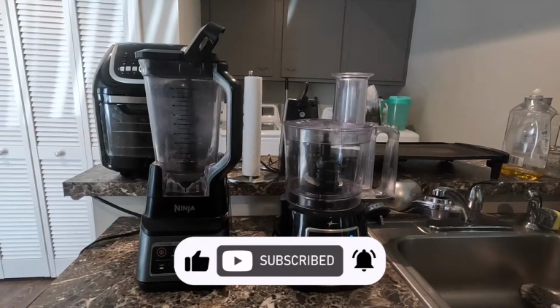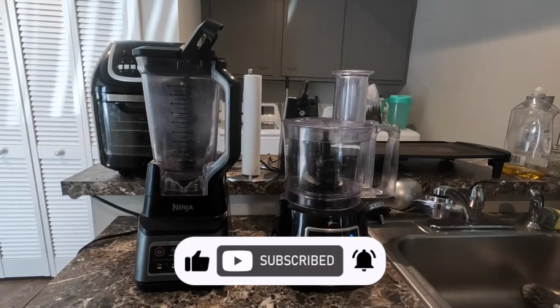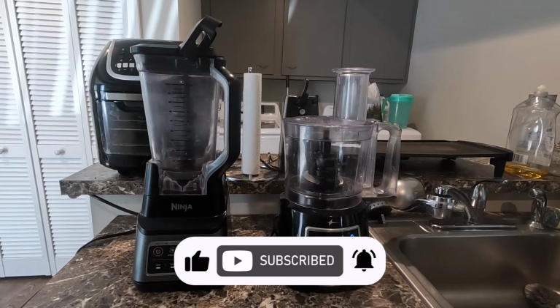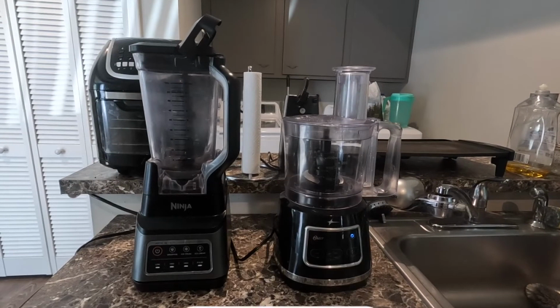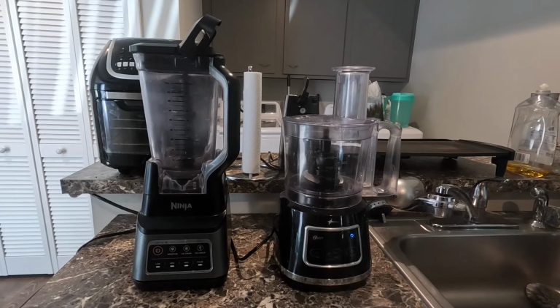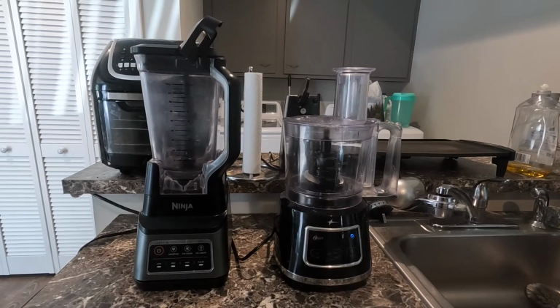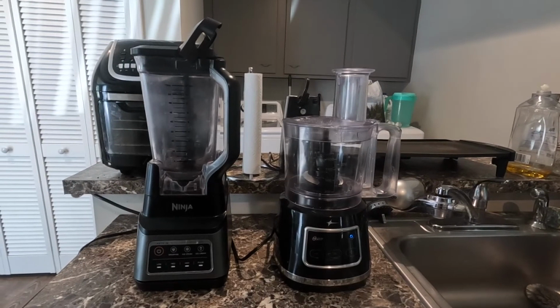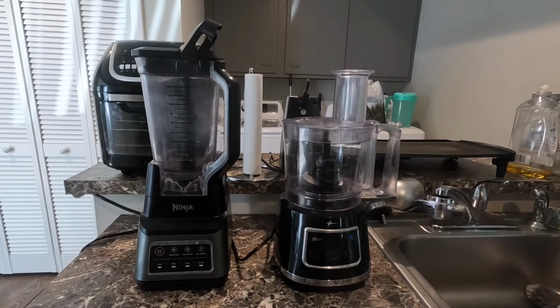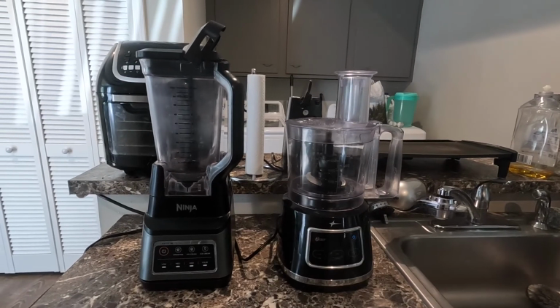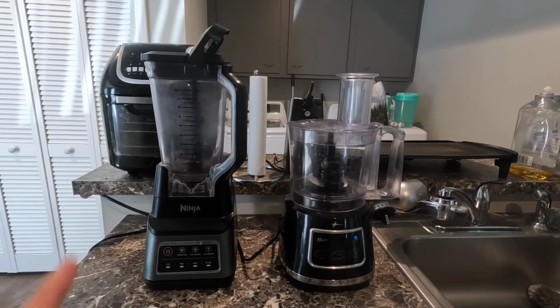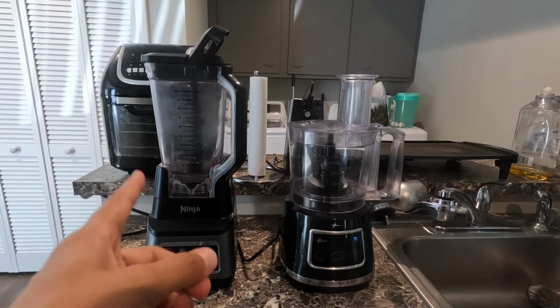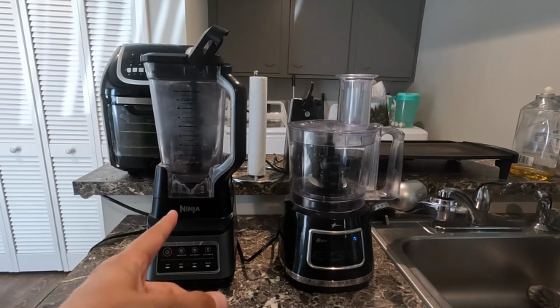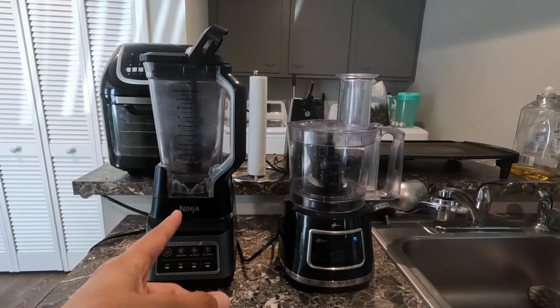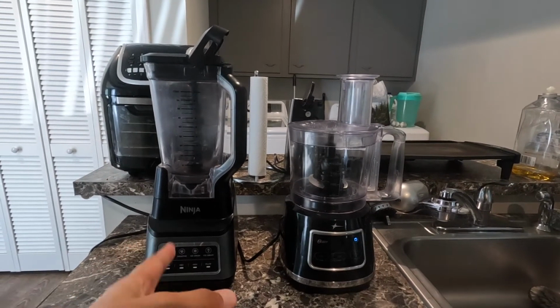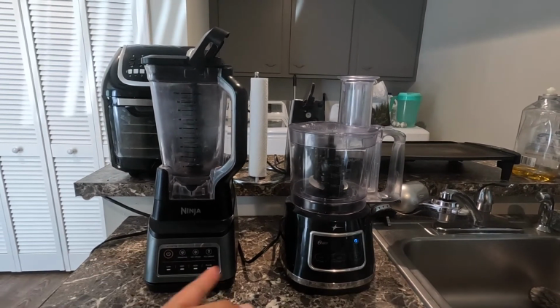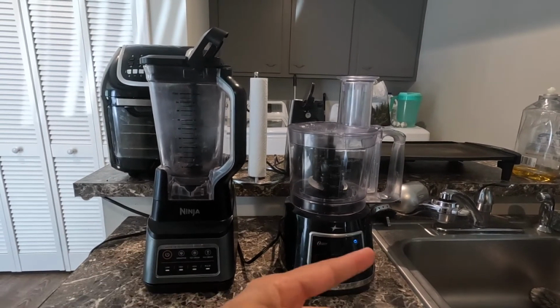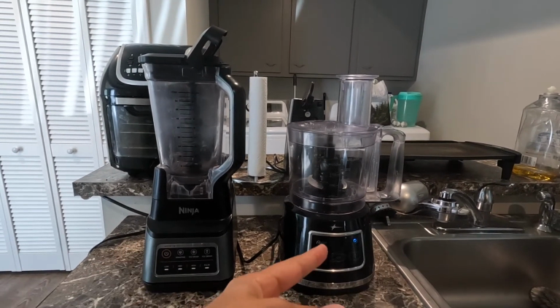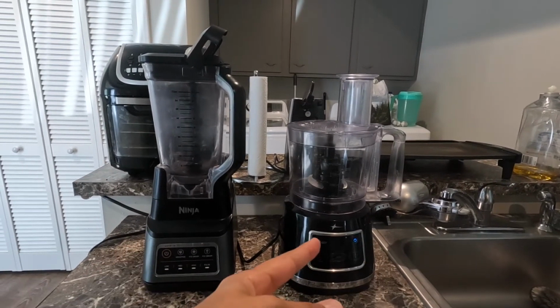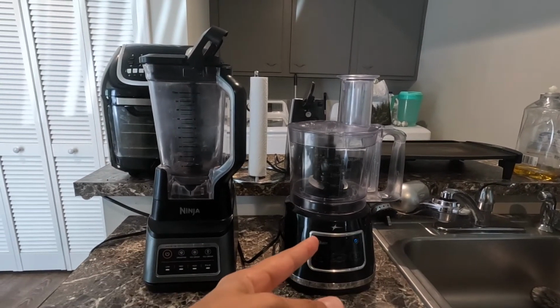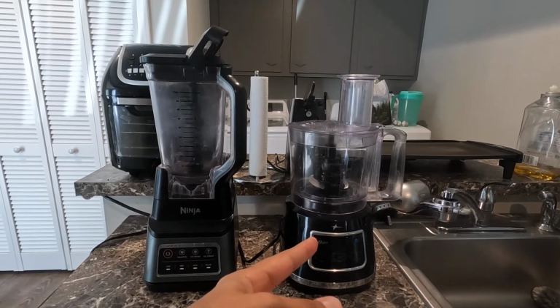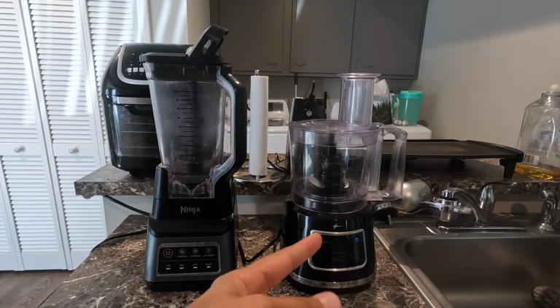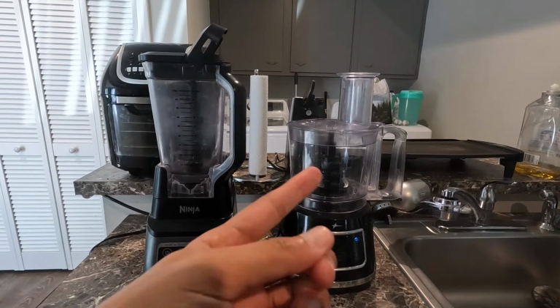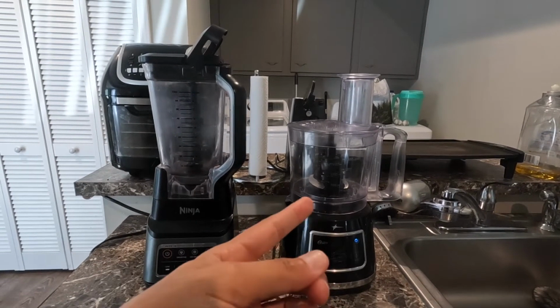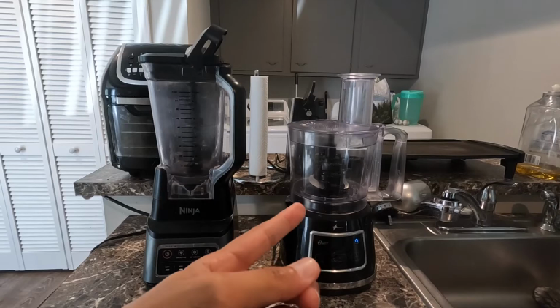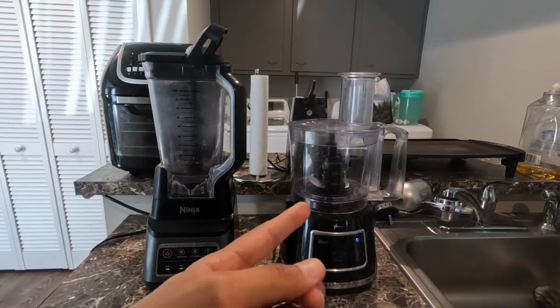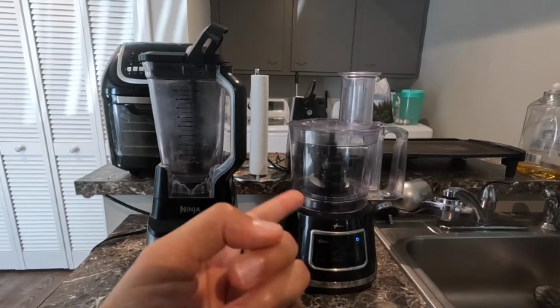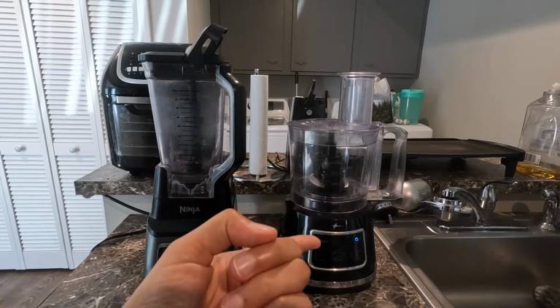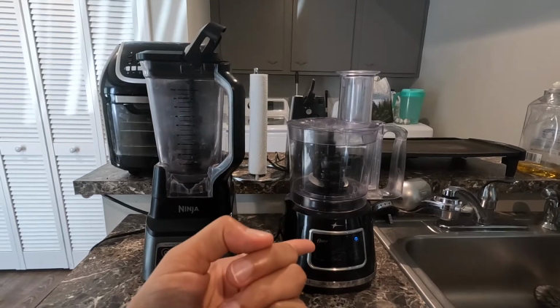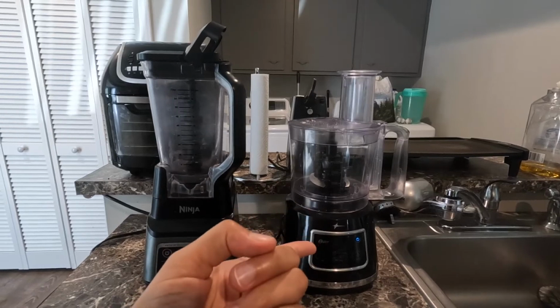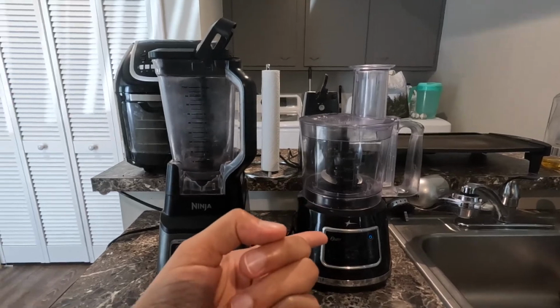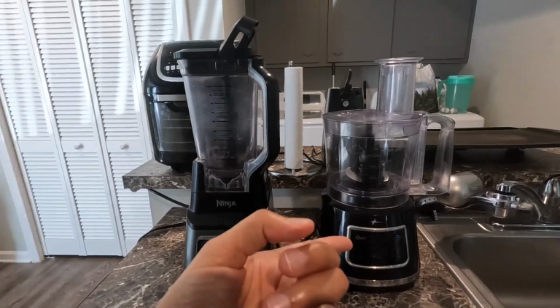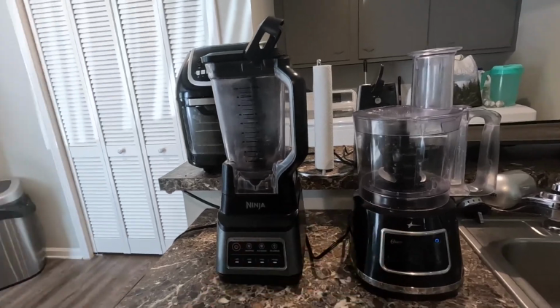You're gonna want to have either a blender or a food processor. Today we're gonna be using a food processor.